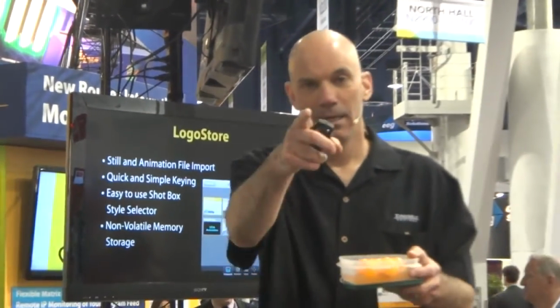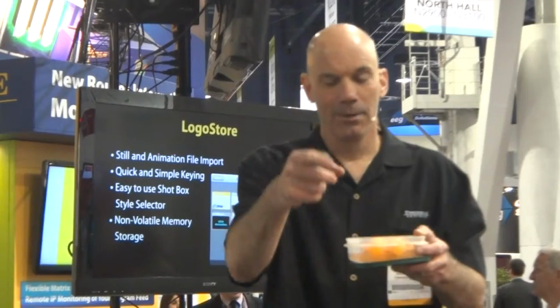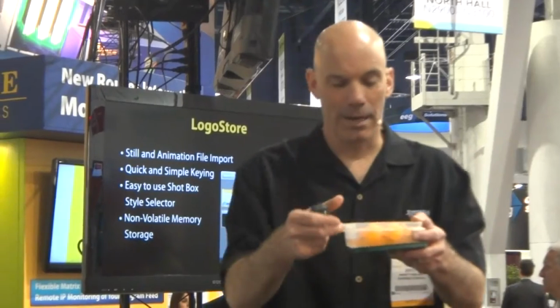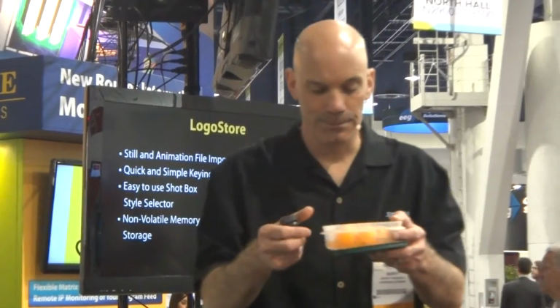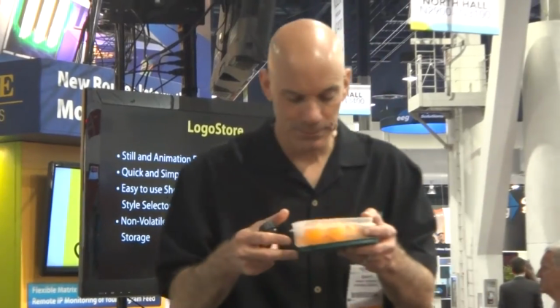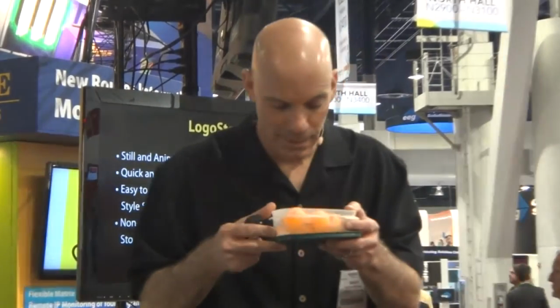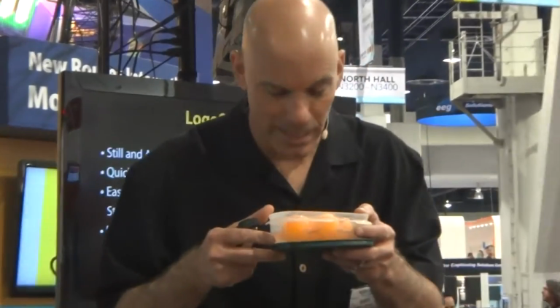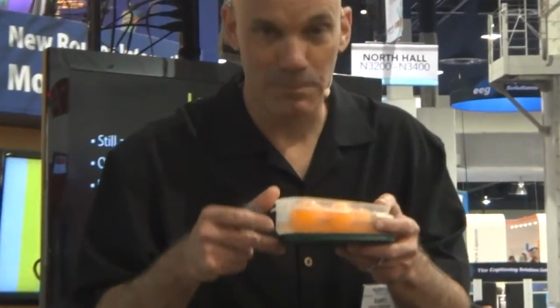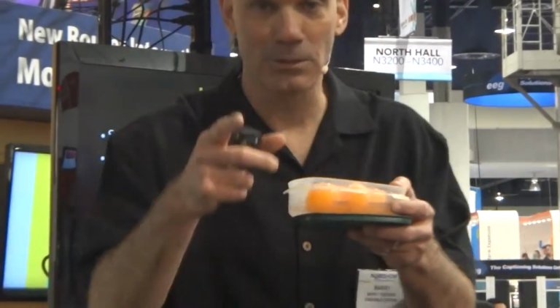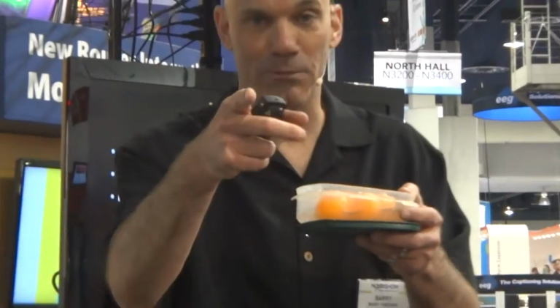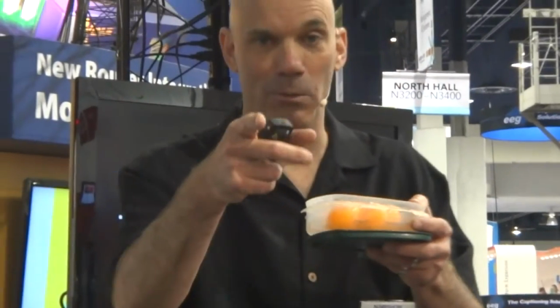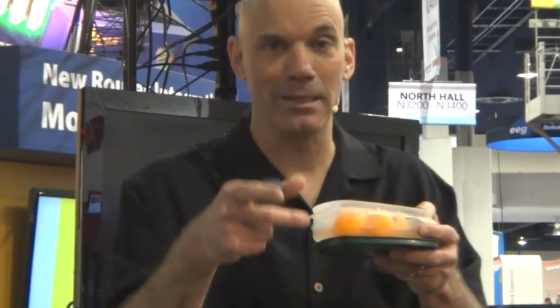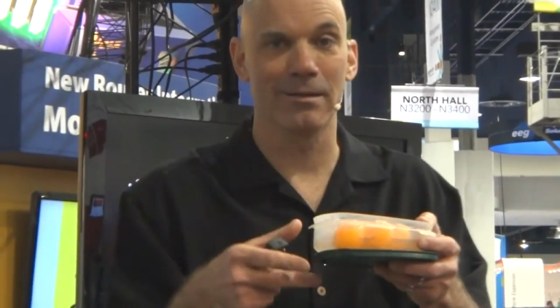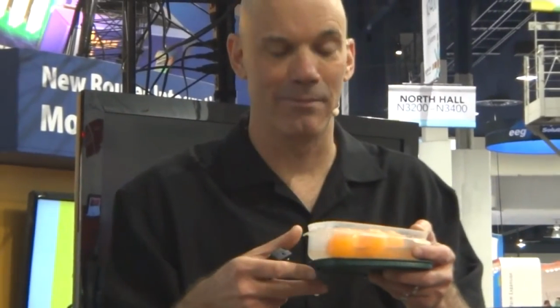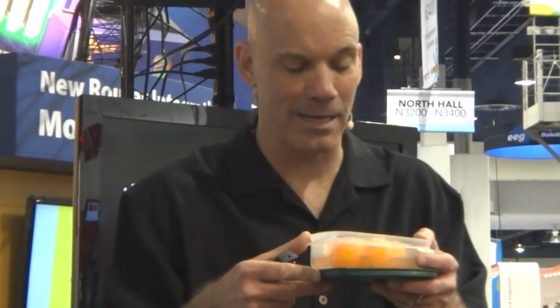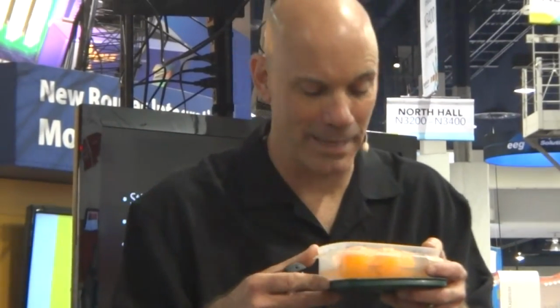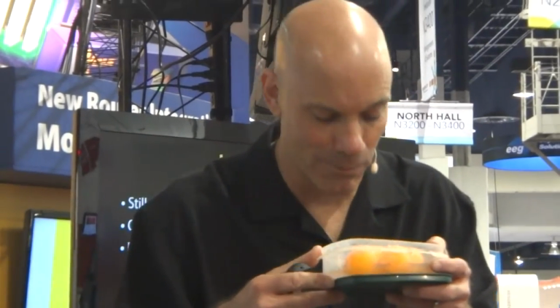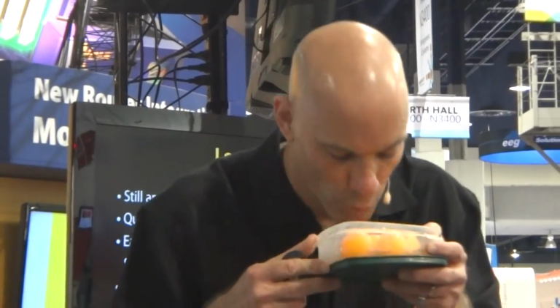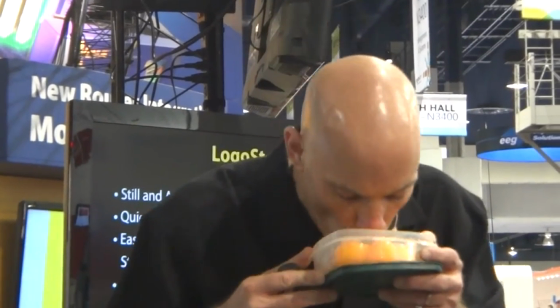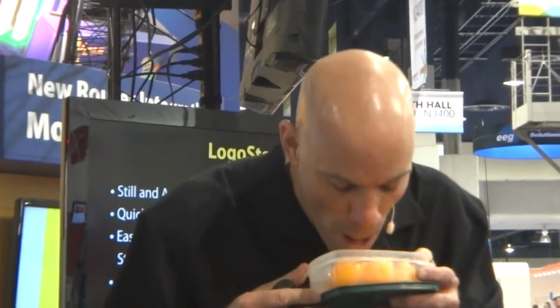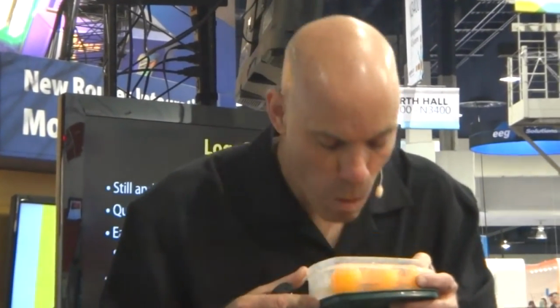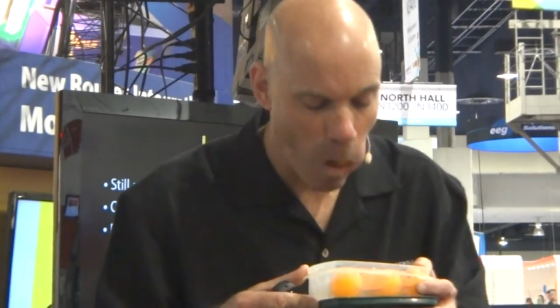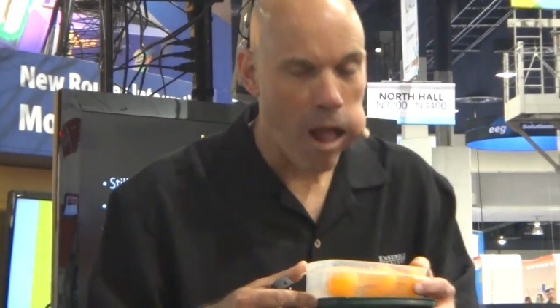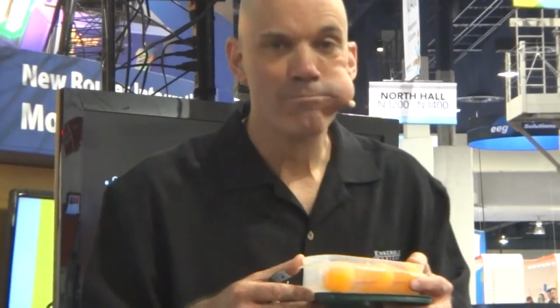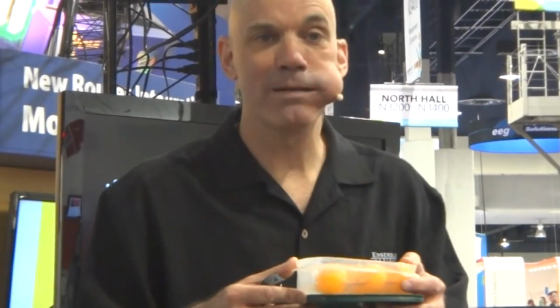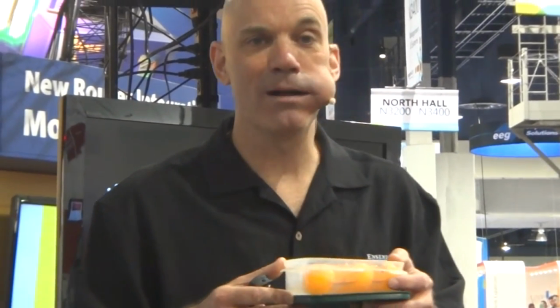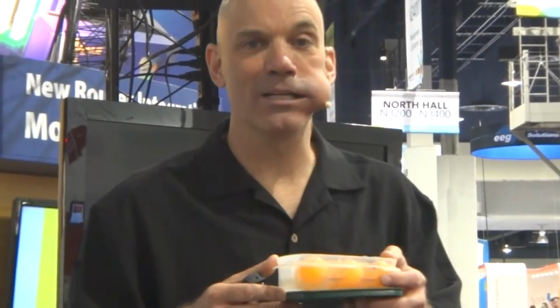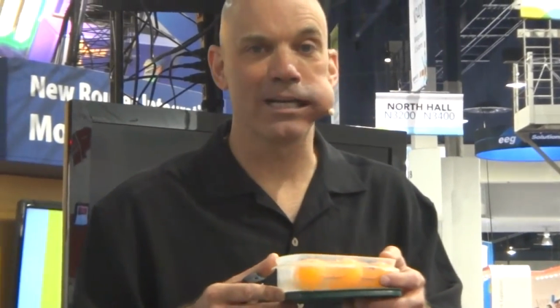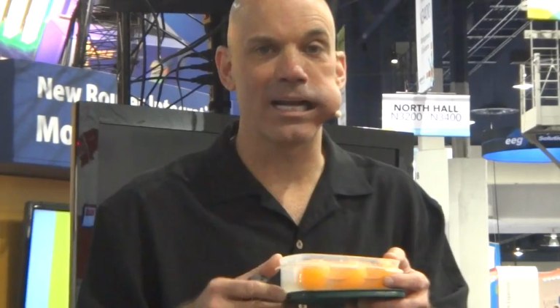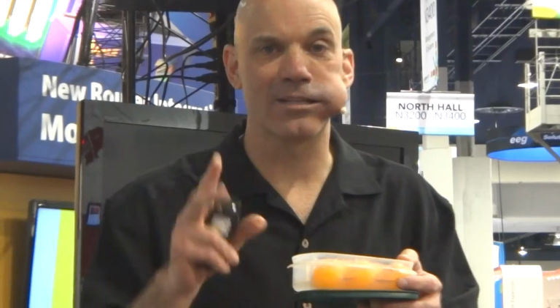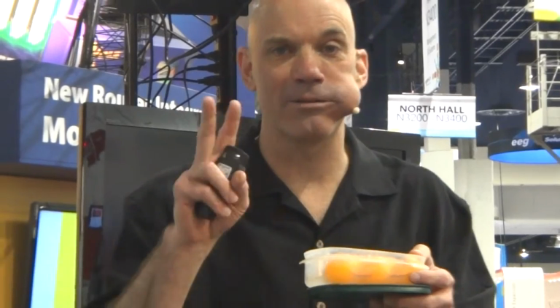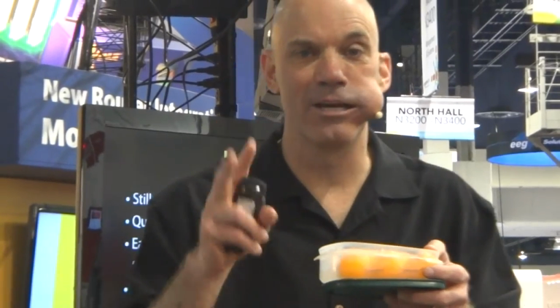Here we go. I got a special one for you right there — you're going to love that. Keep that camera. Ping pong ball juggling. I'll start with two.